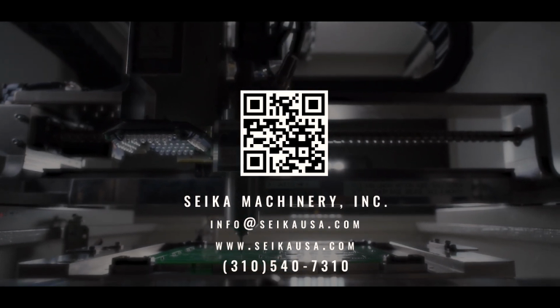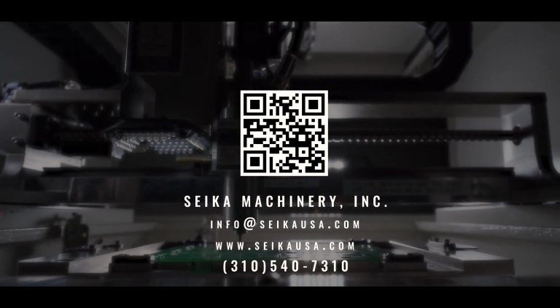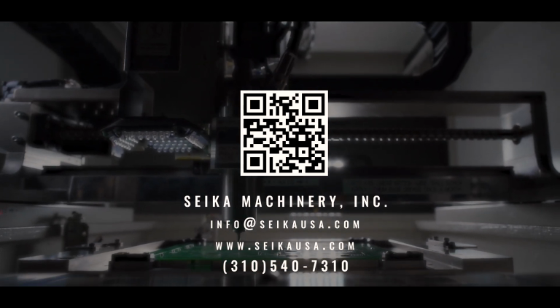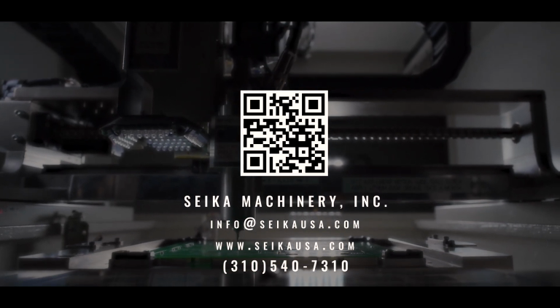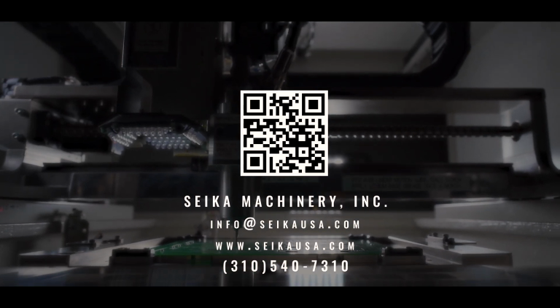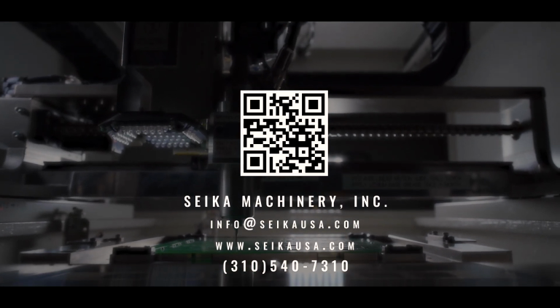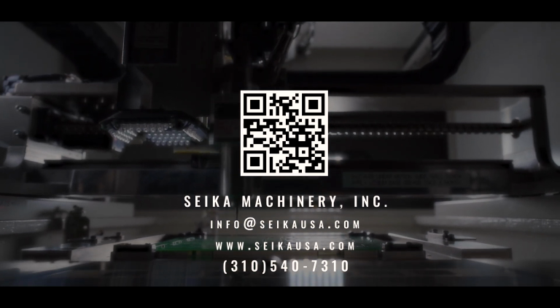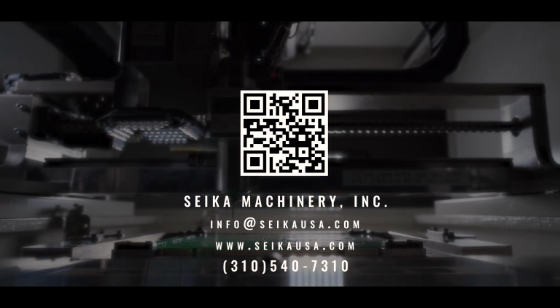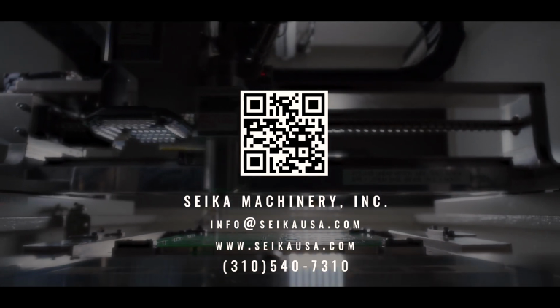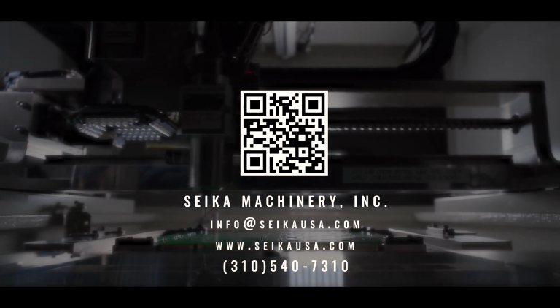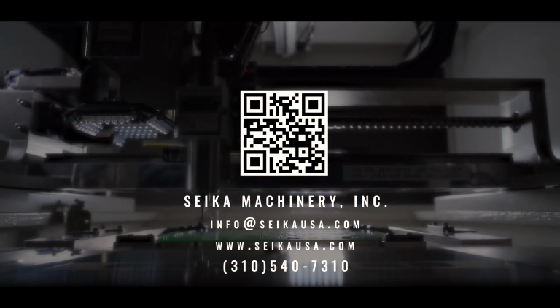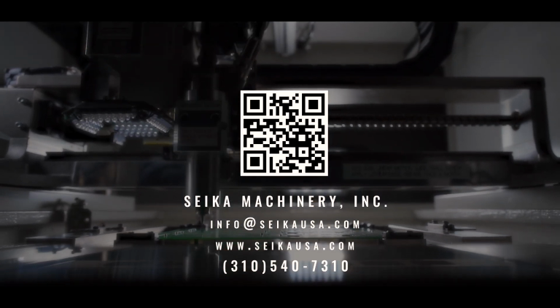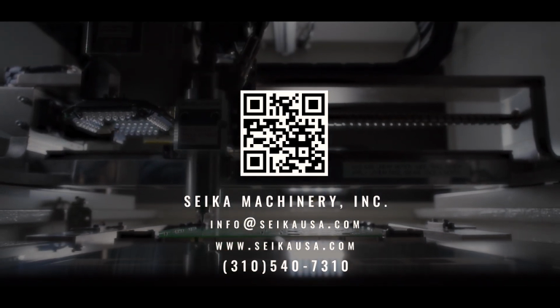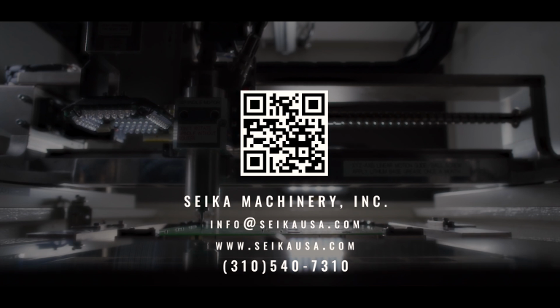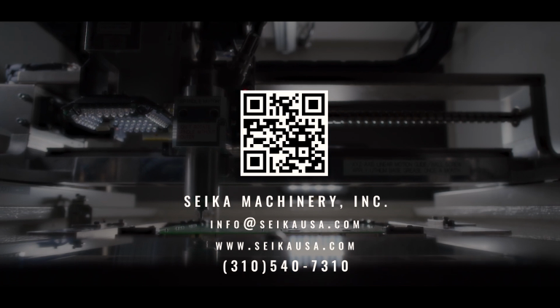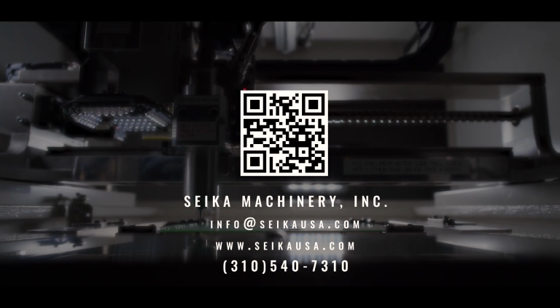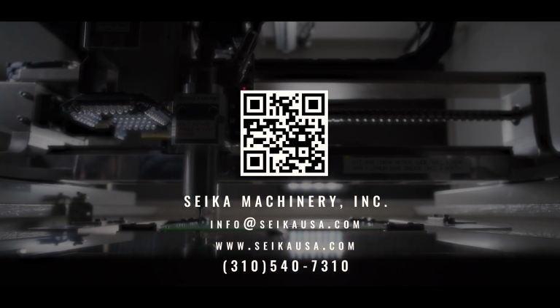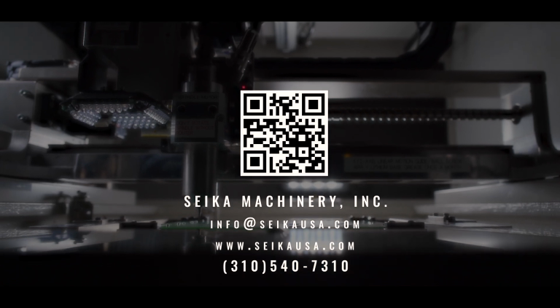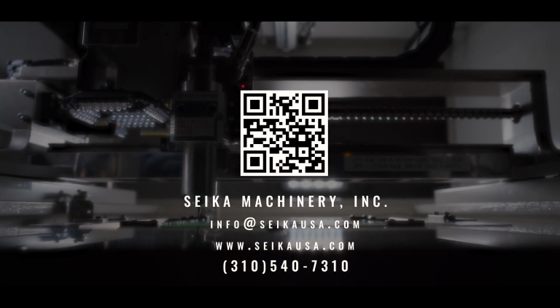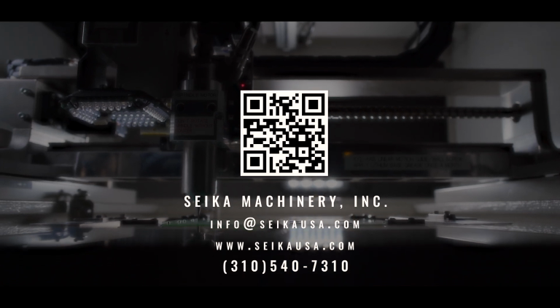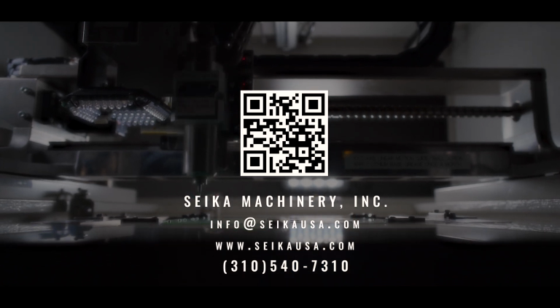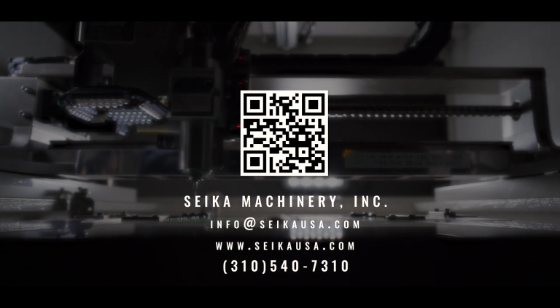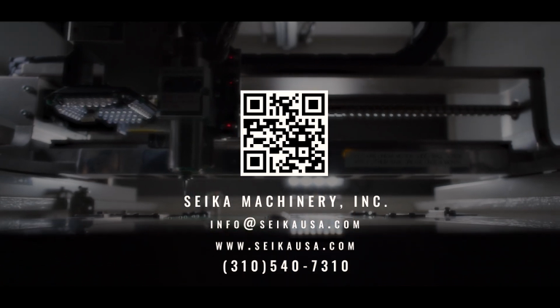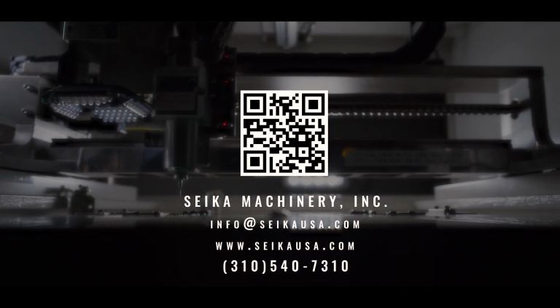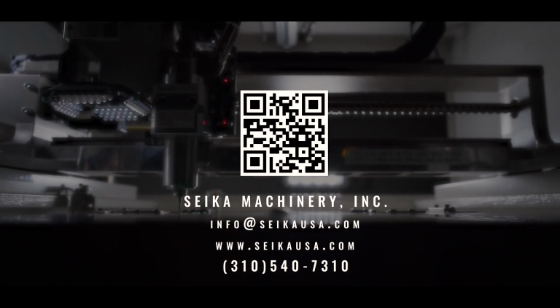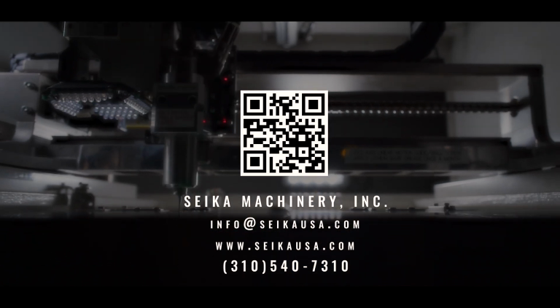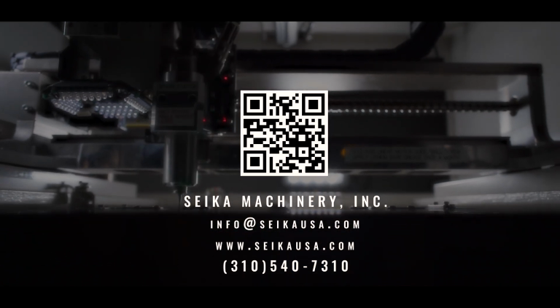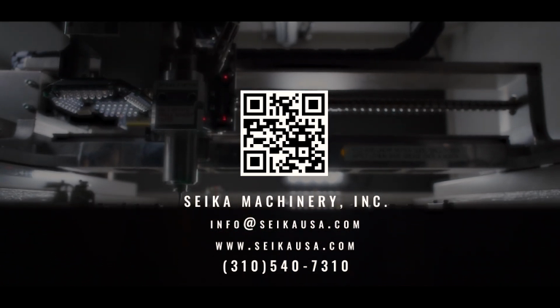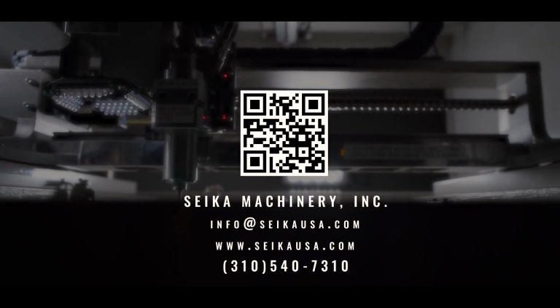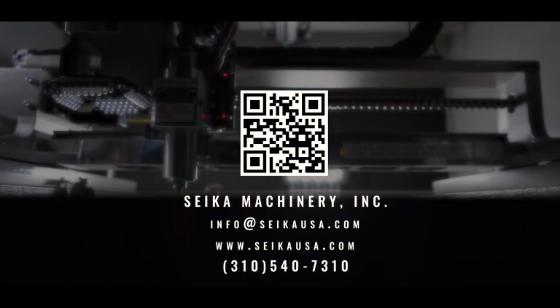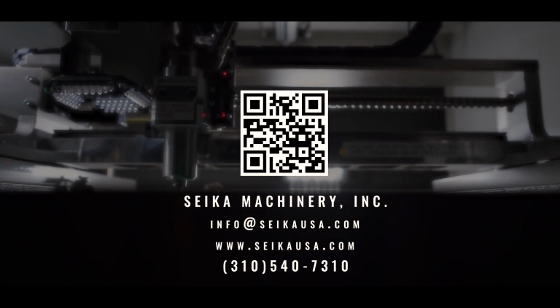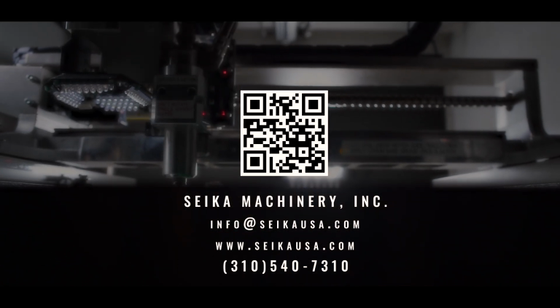For more detailed information or technical support requests, please contact Sayaka Machinery.